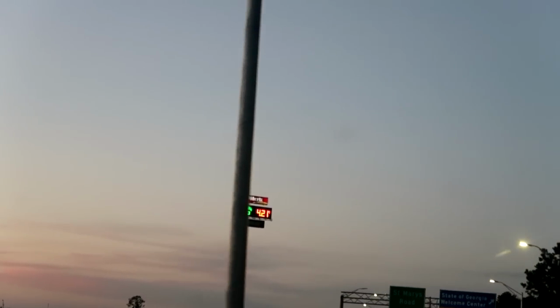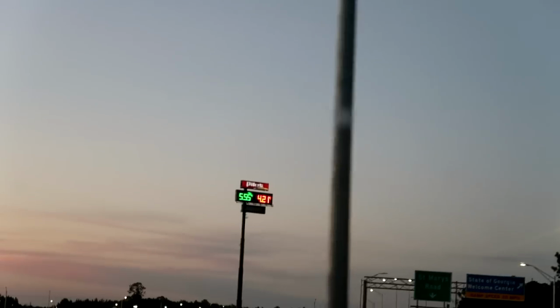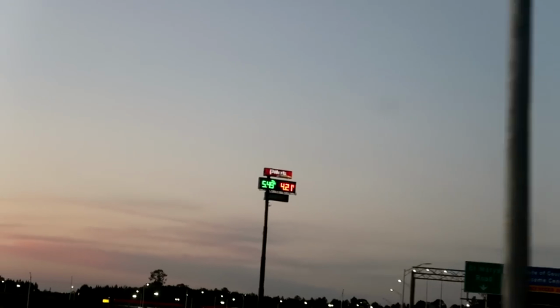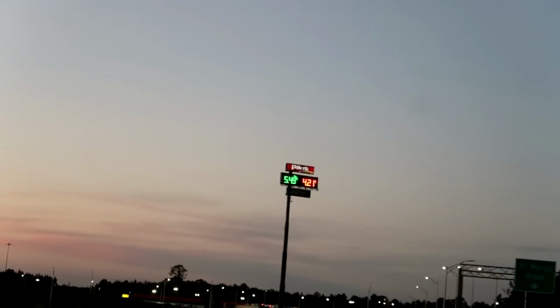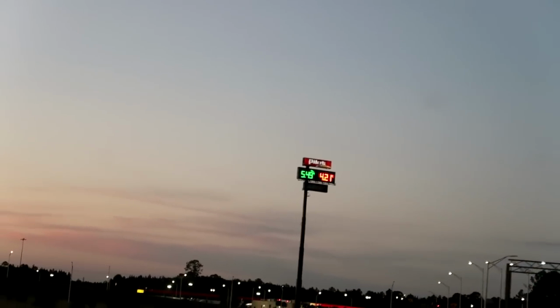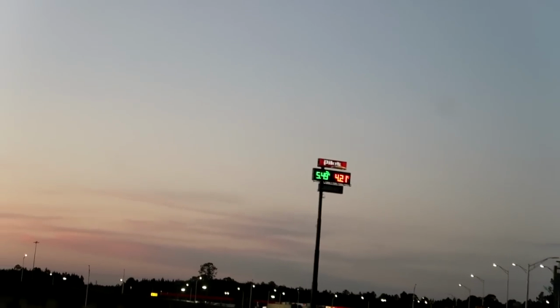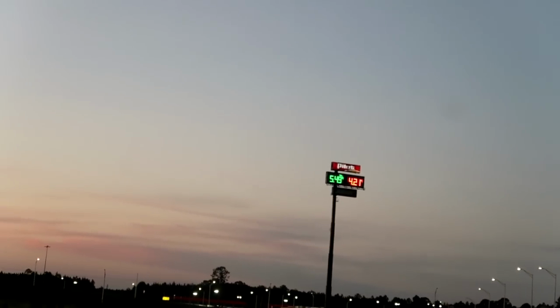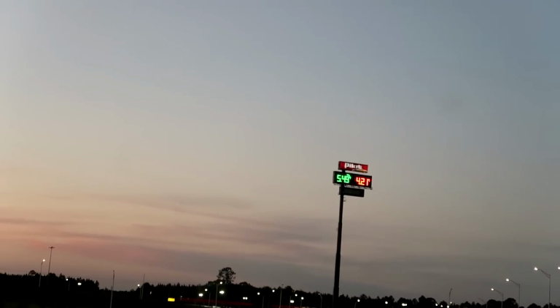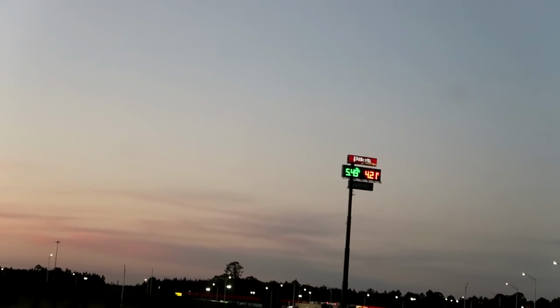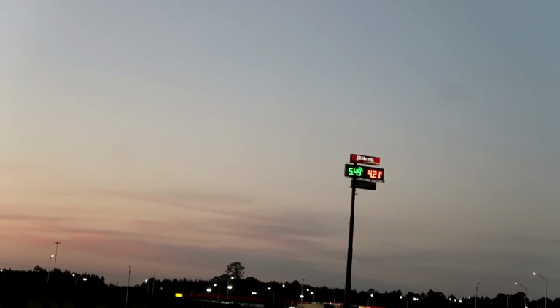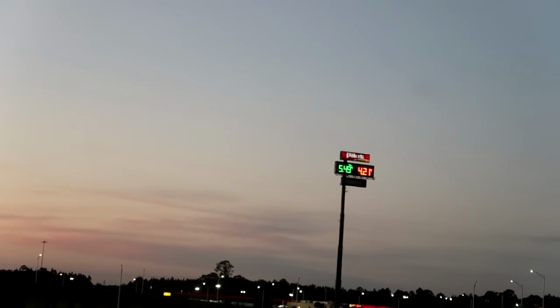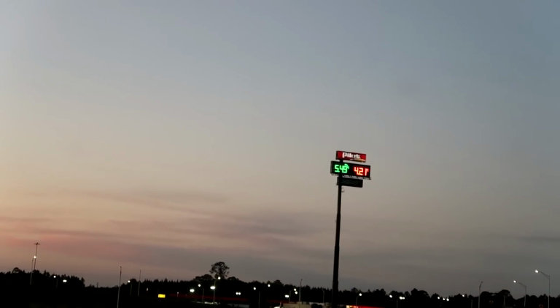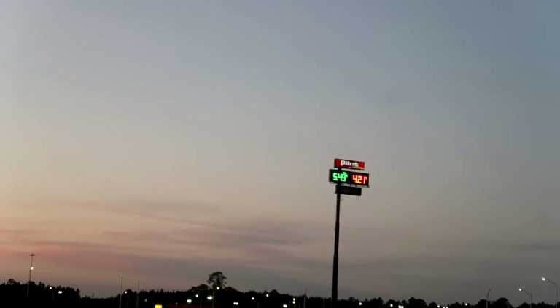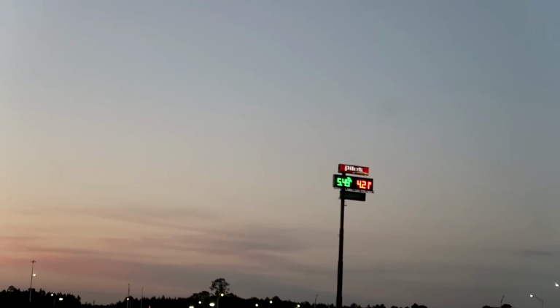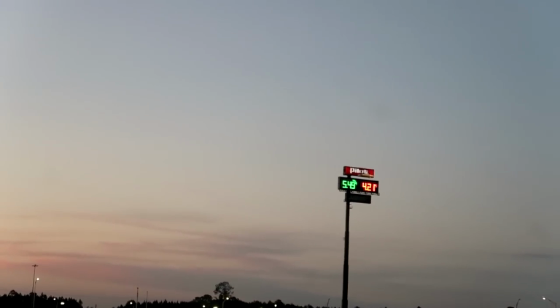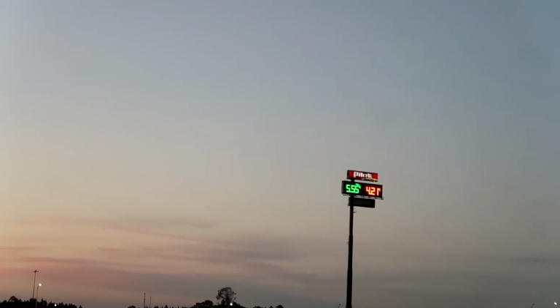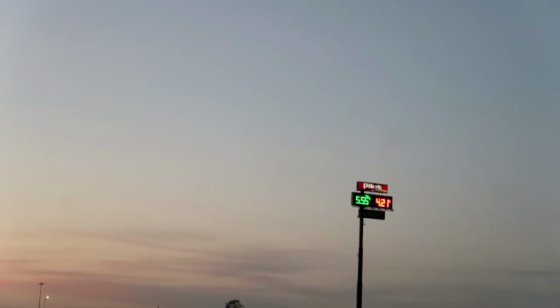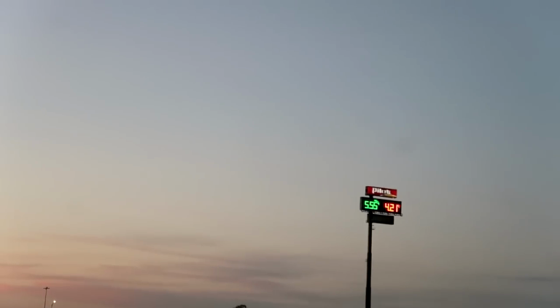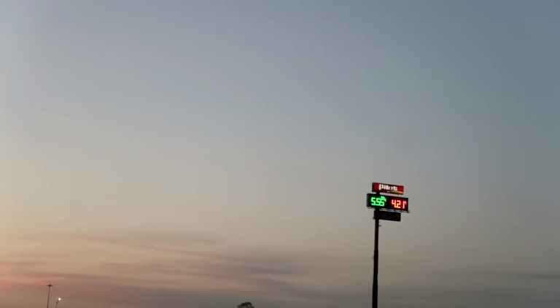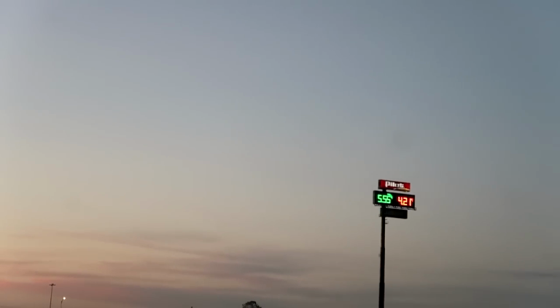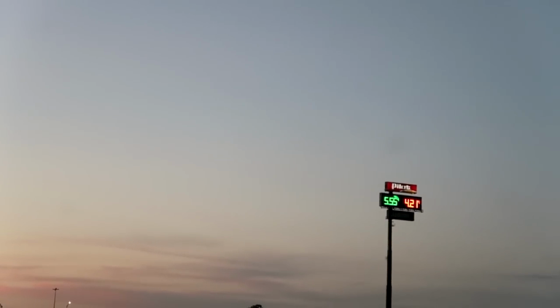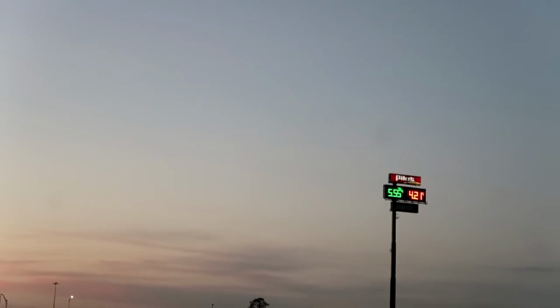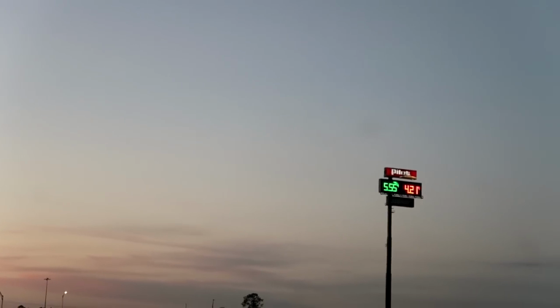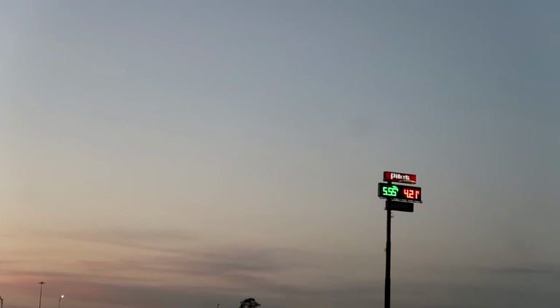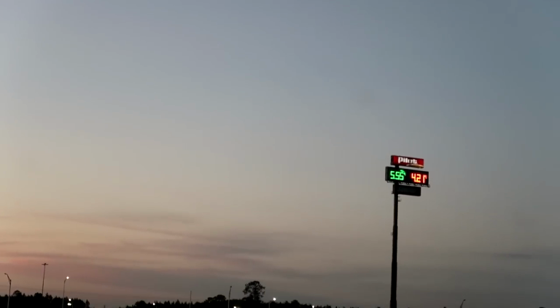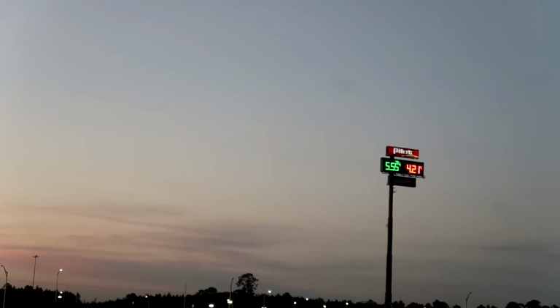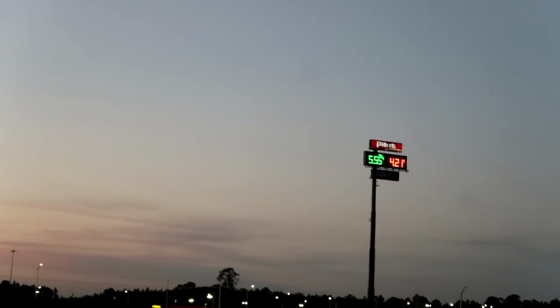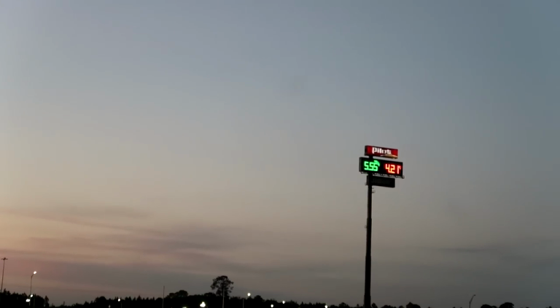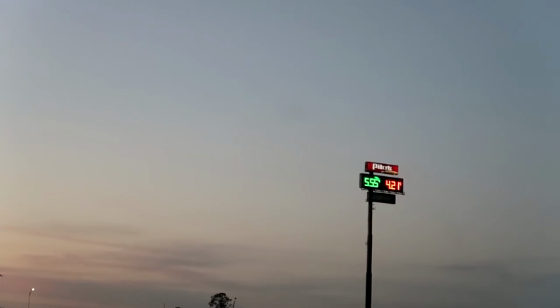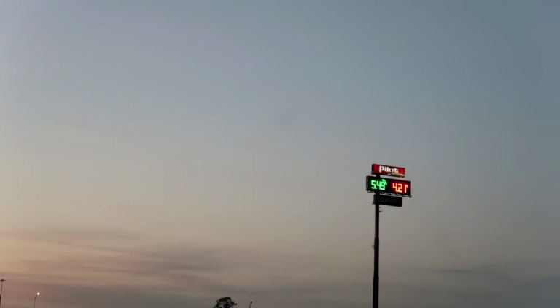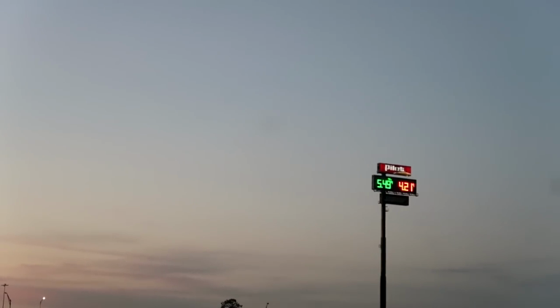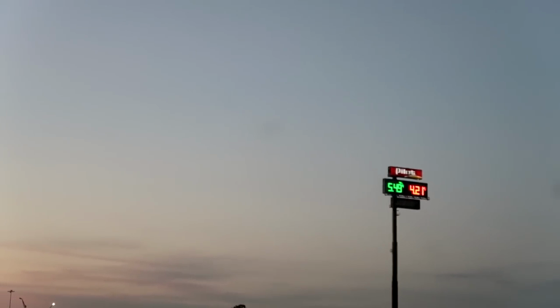$4.21? What the heck? I thought Florida would be the cheapest. Georgia, you don't get us on the signs, but you got us on the fuel price.